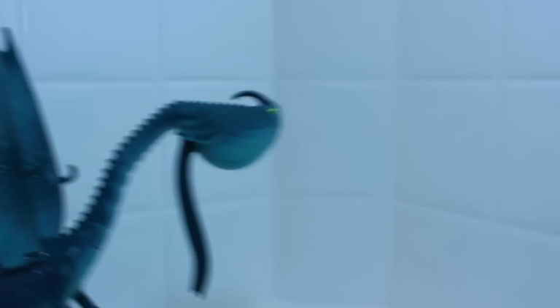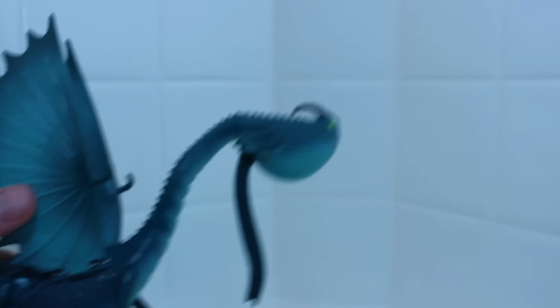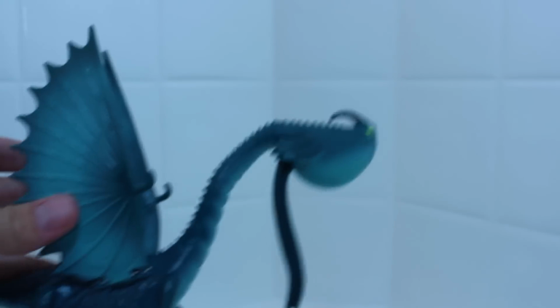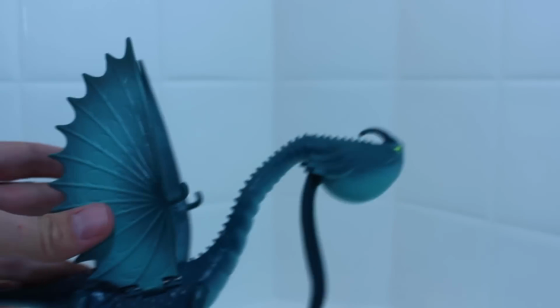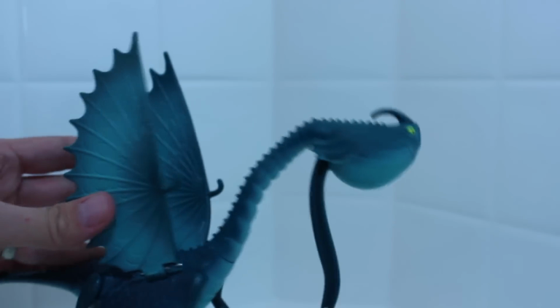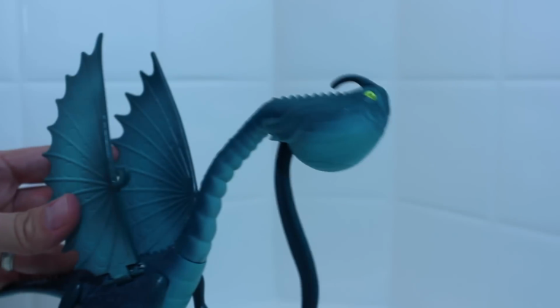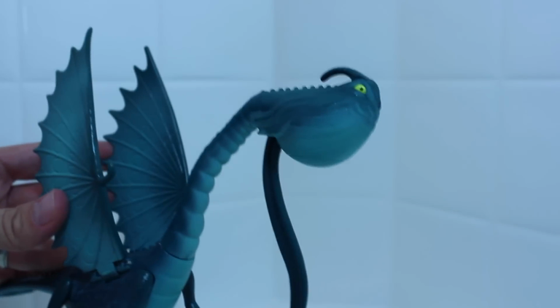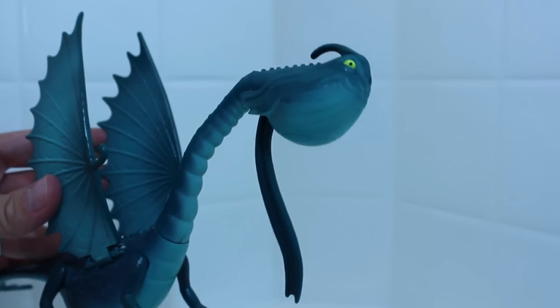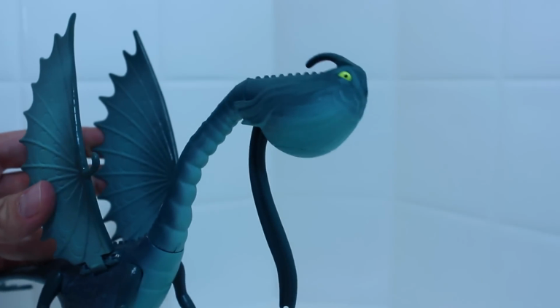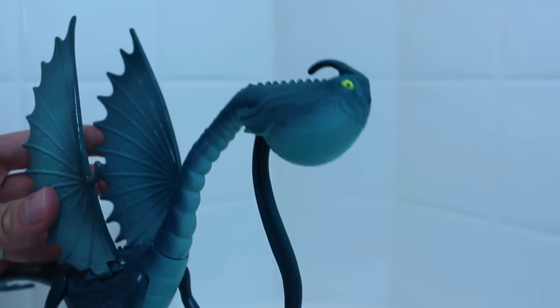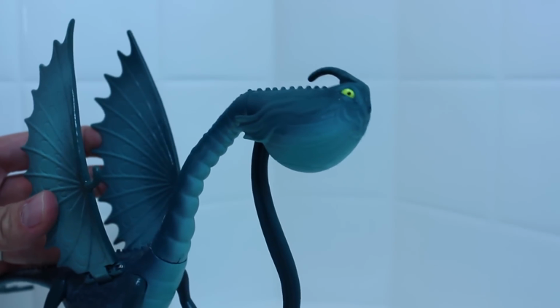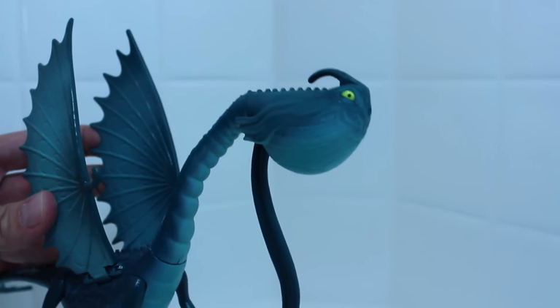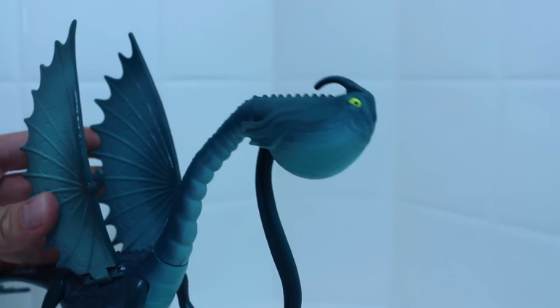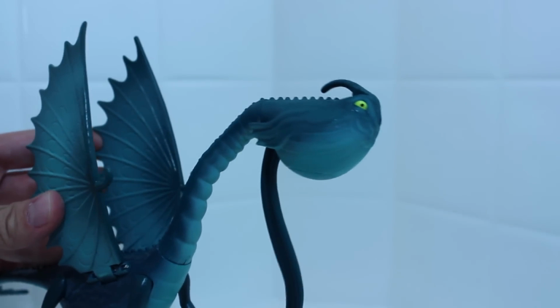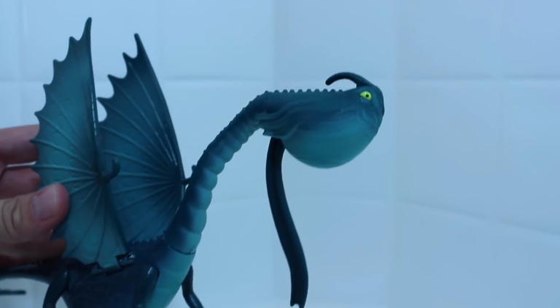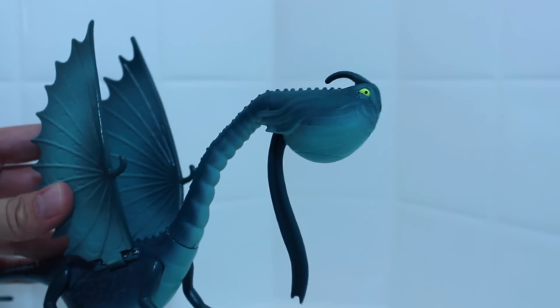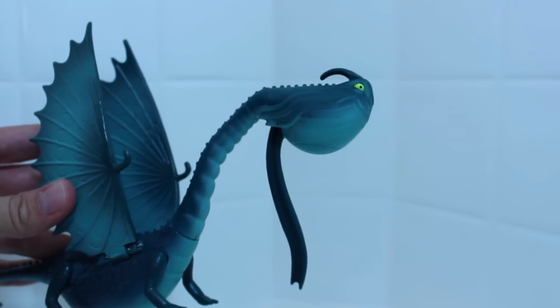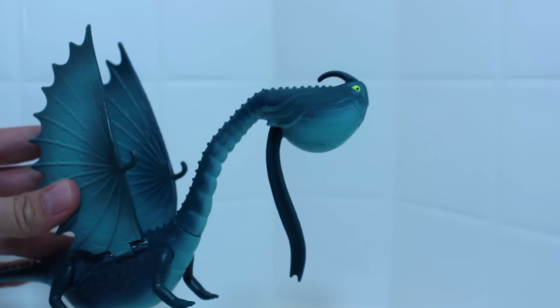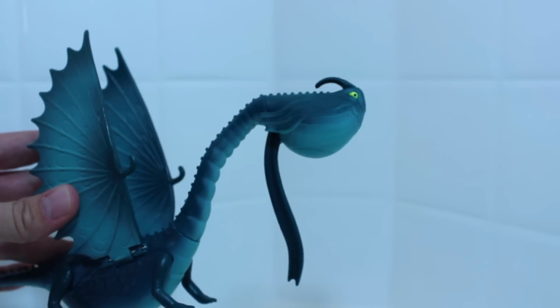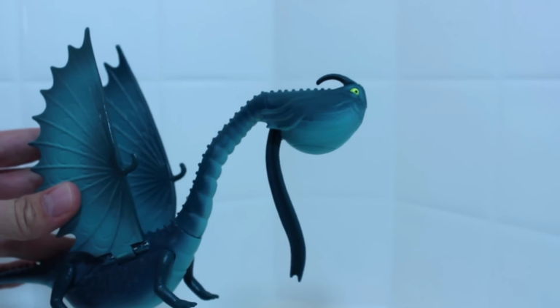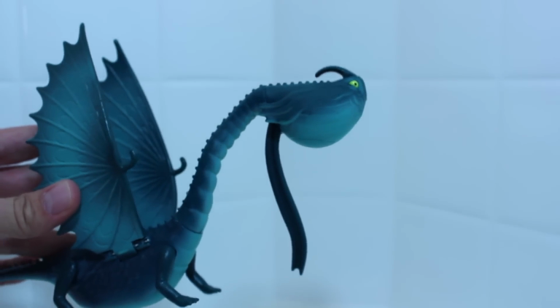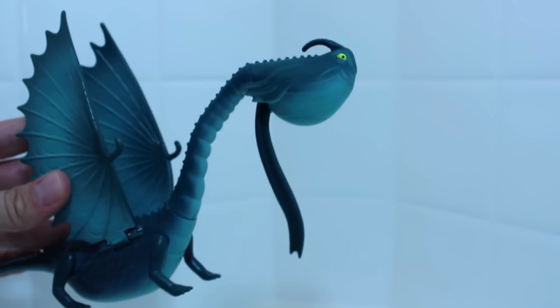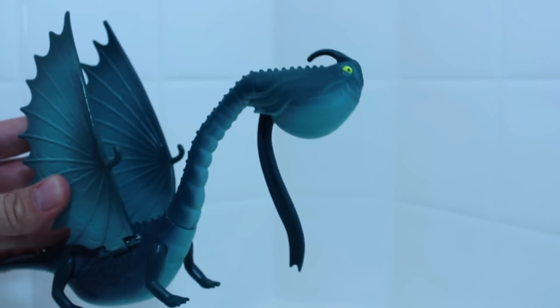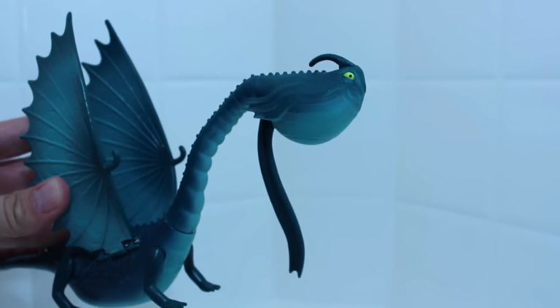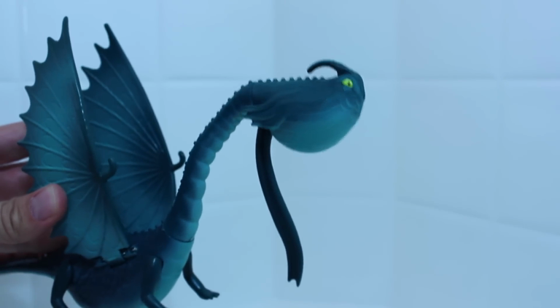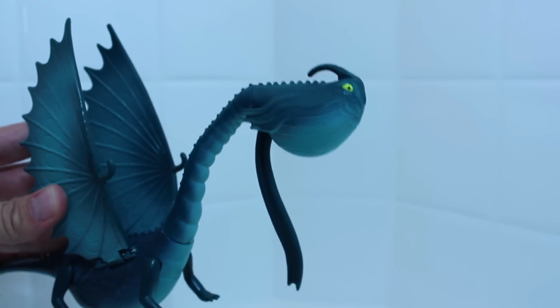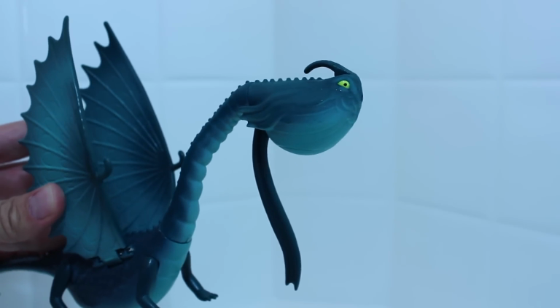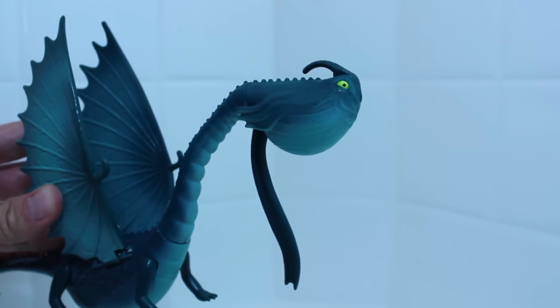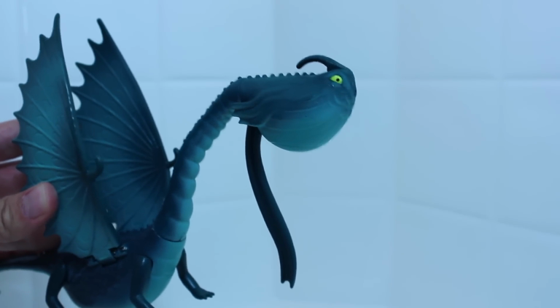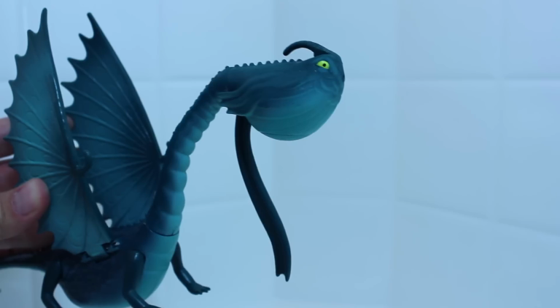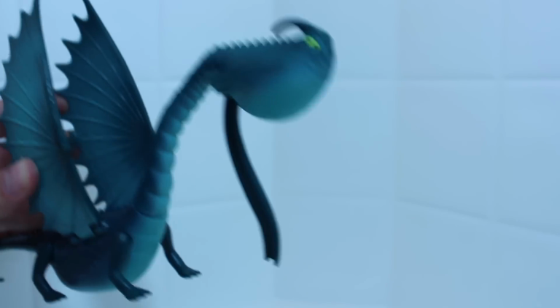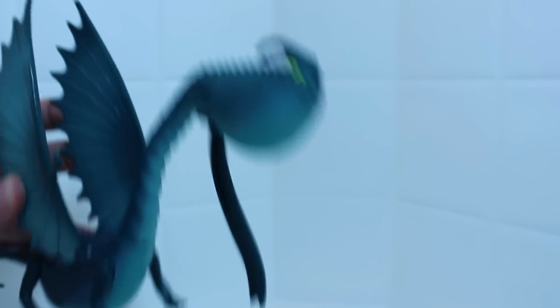Hey Skauldron, did you know that Hiccup's mom will play a role in the new How to Train Your Dragon 2 movie?